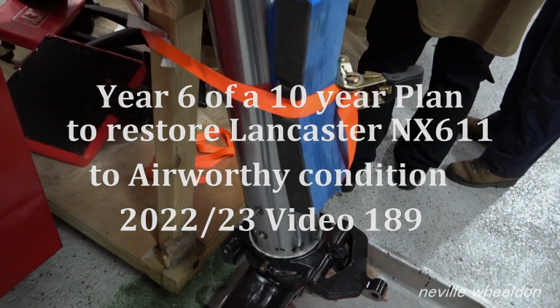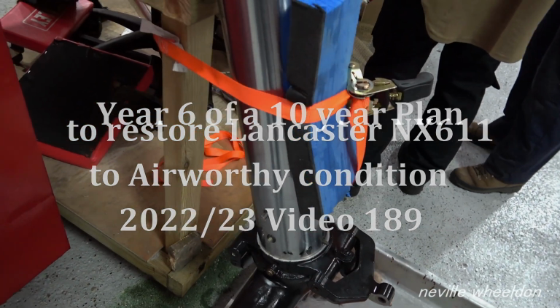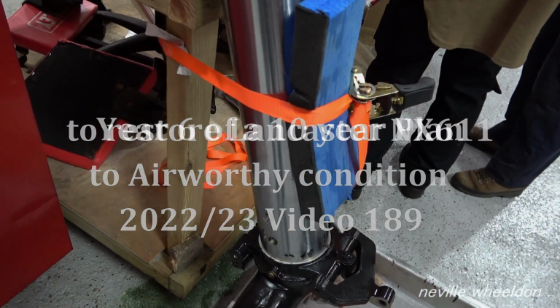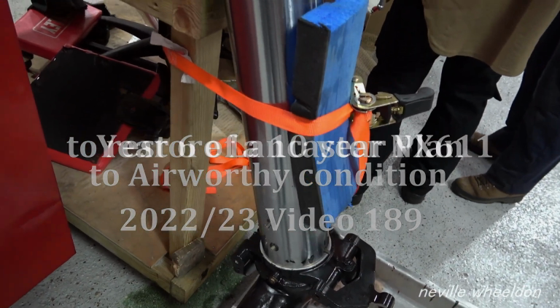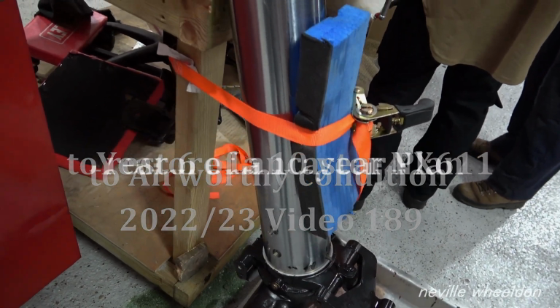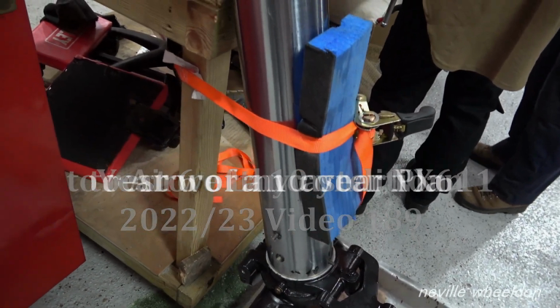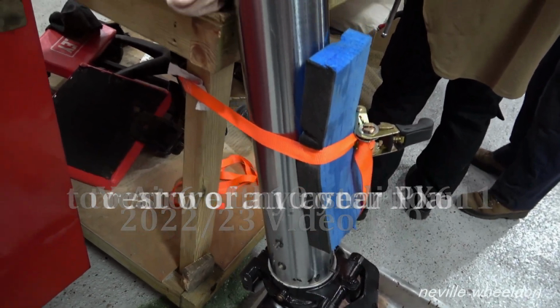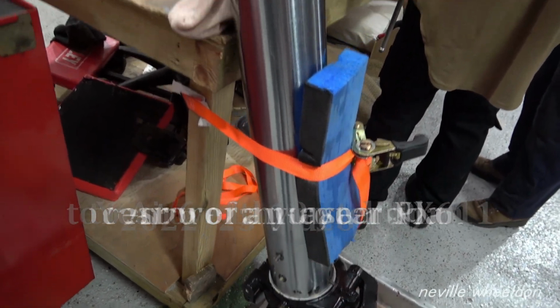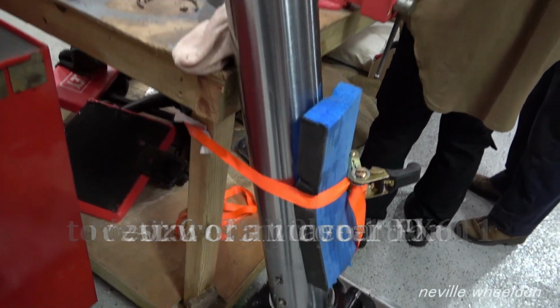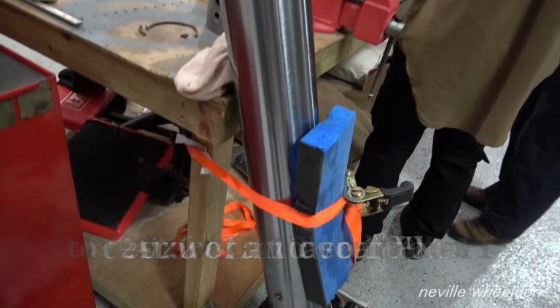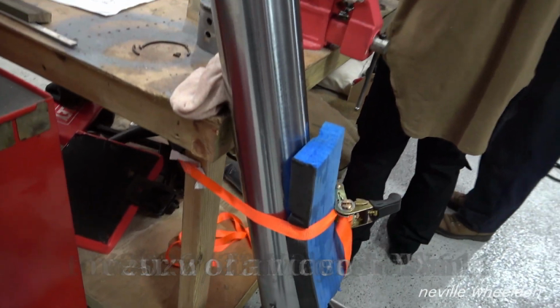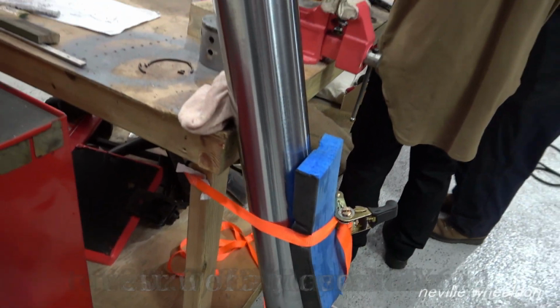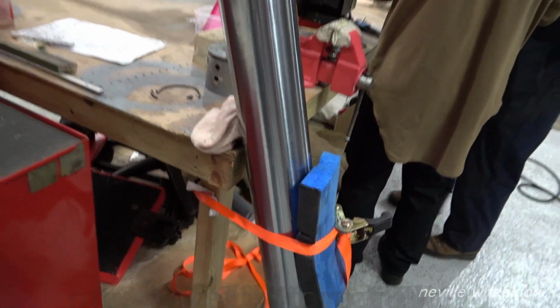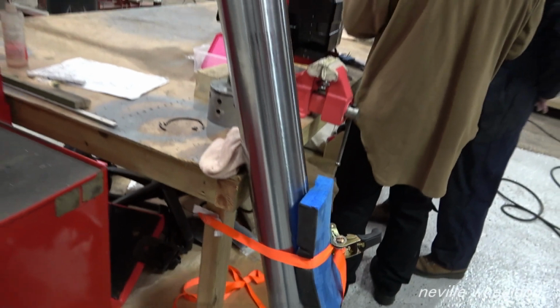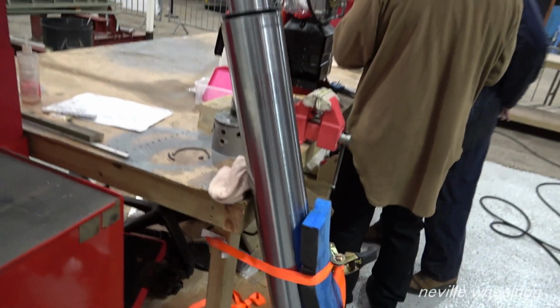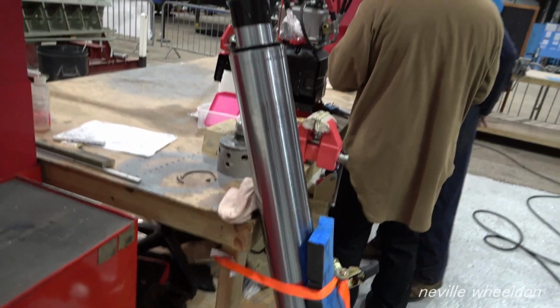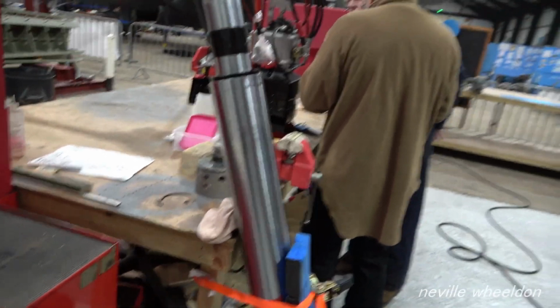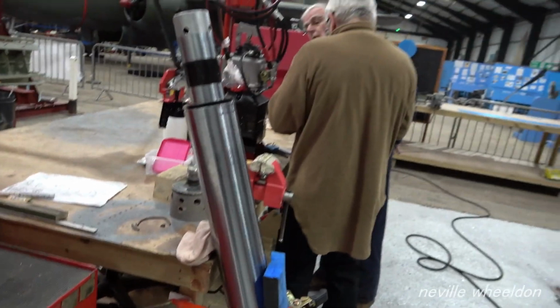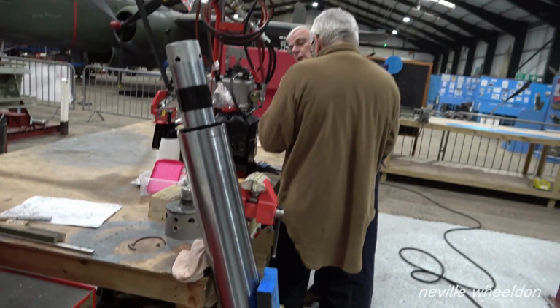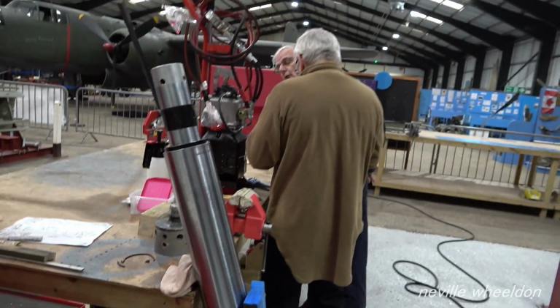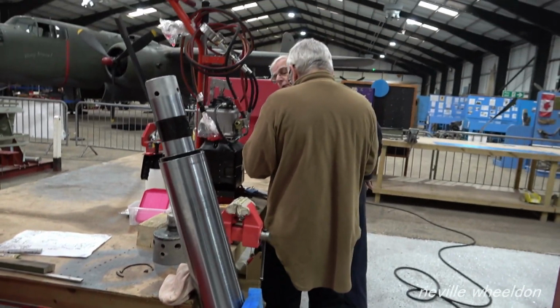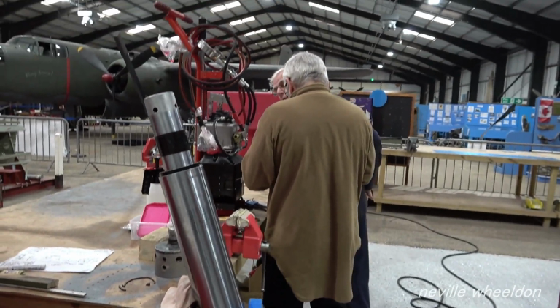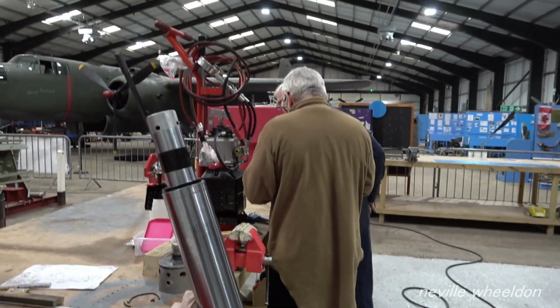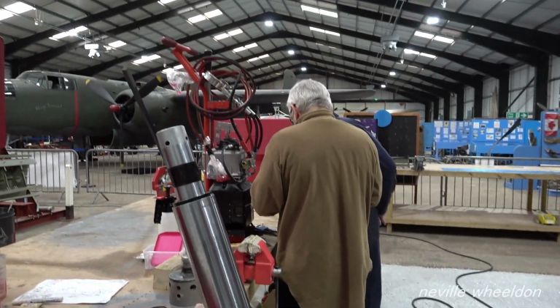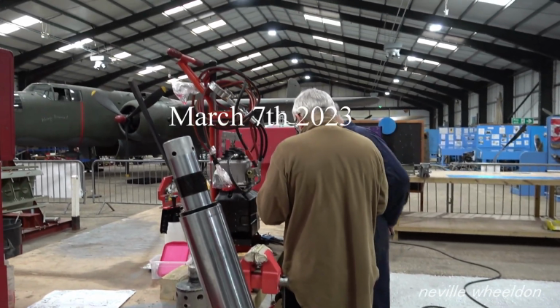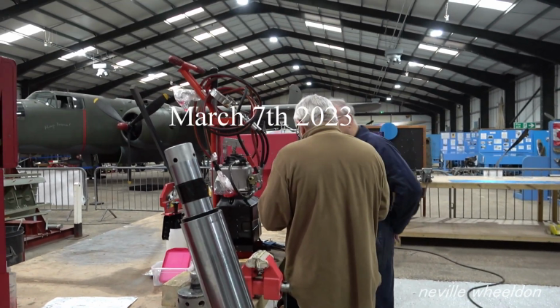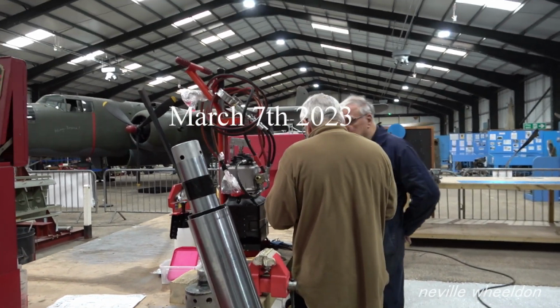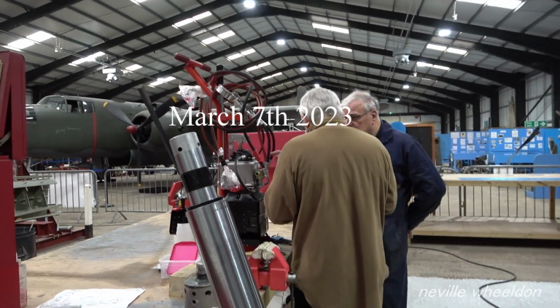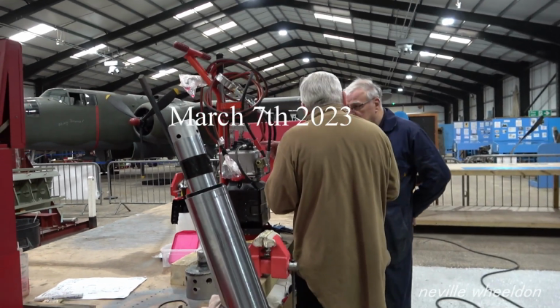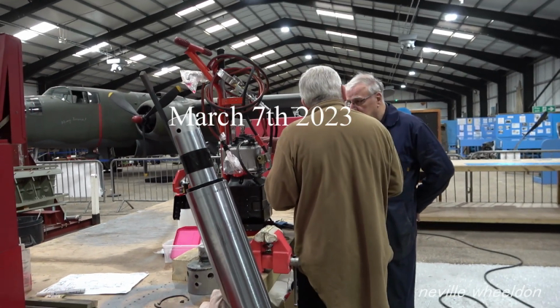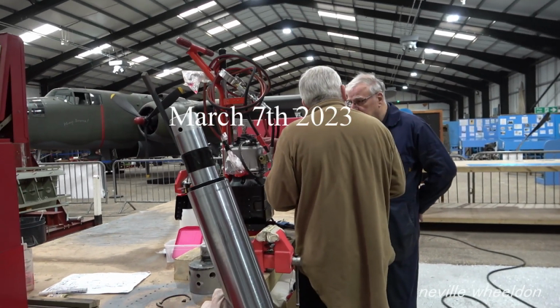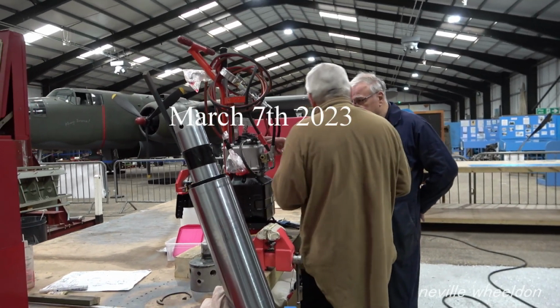New seals have arrived, so Norman and the team have been able to reassemble the oleo.